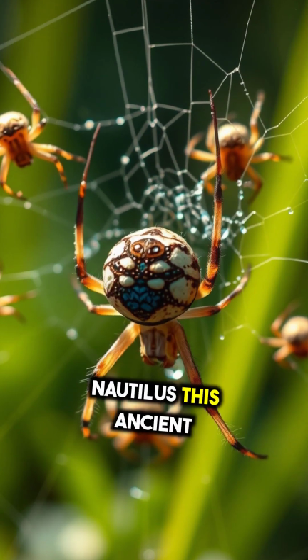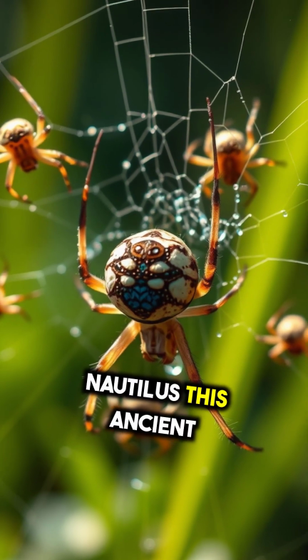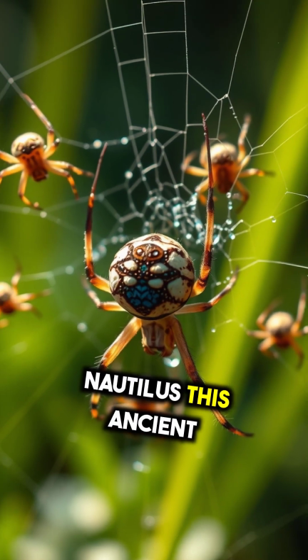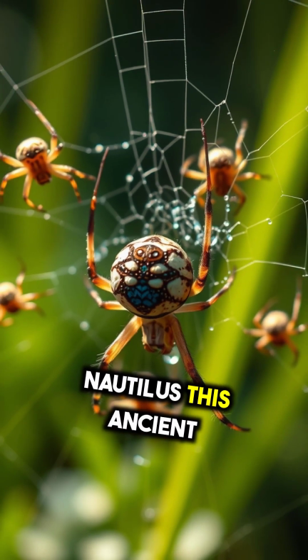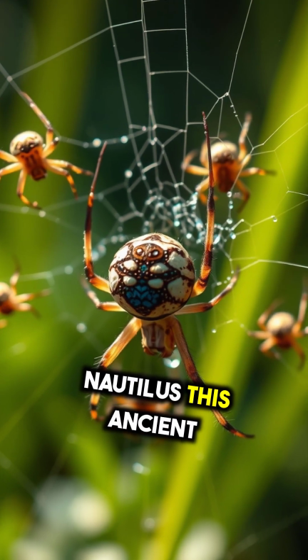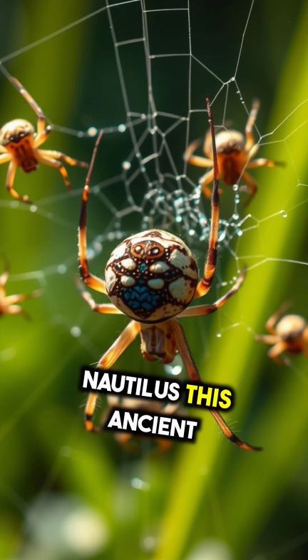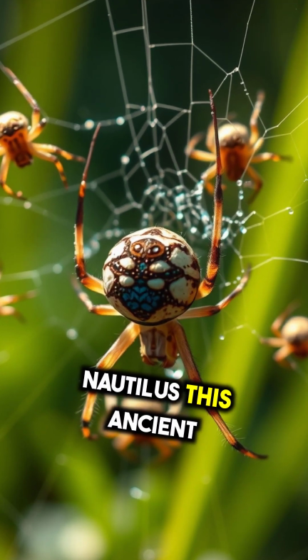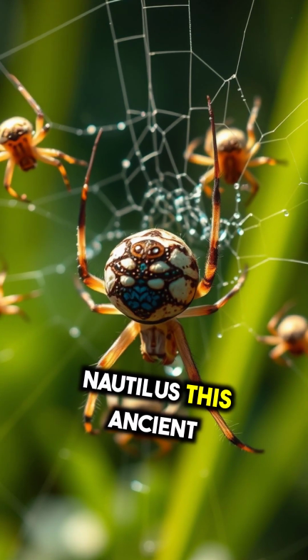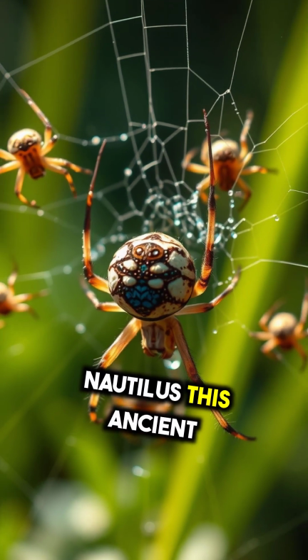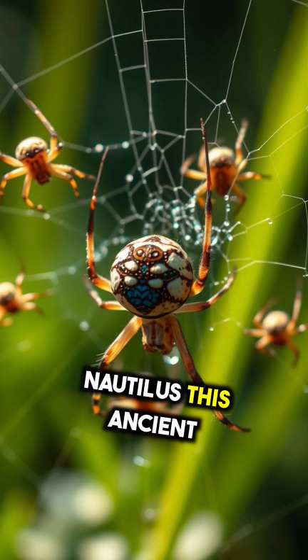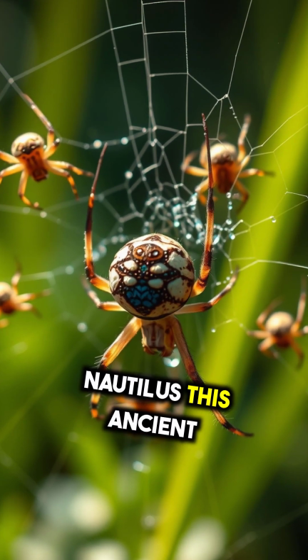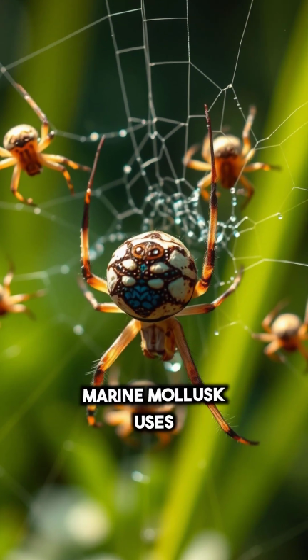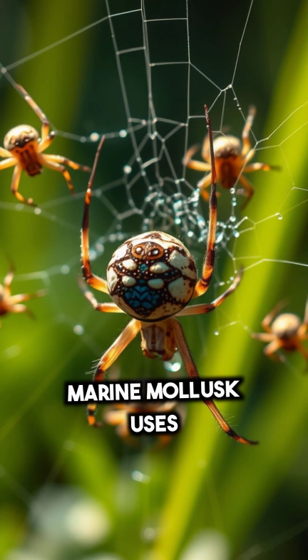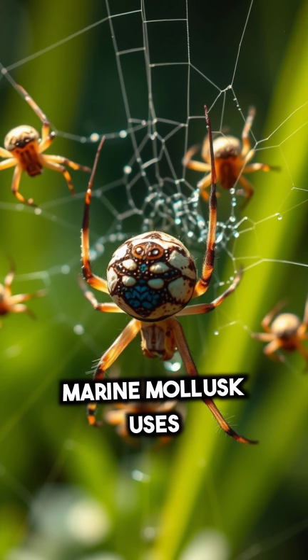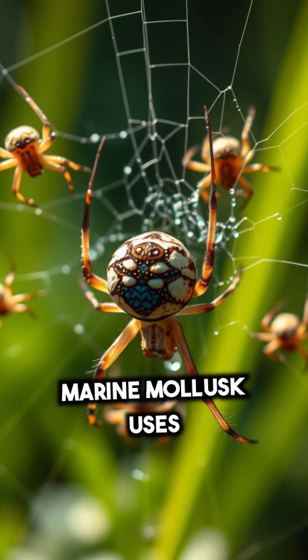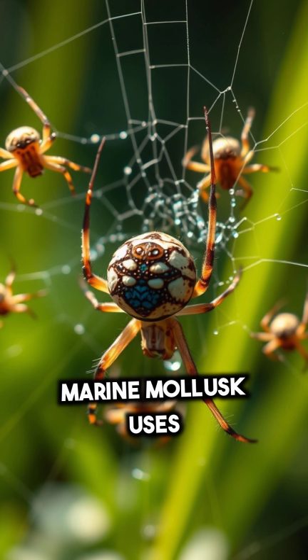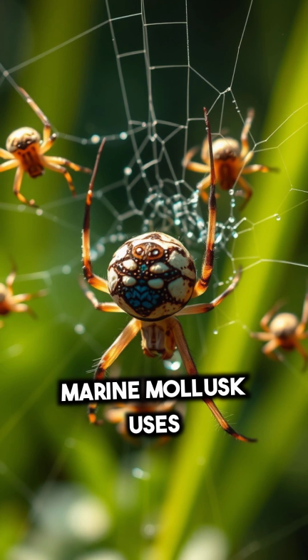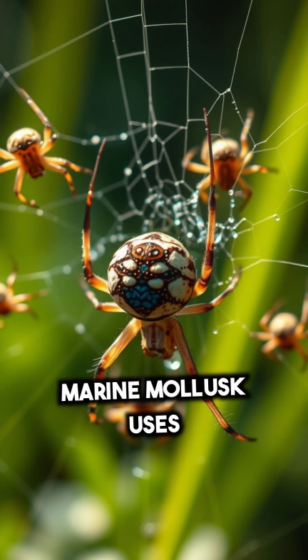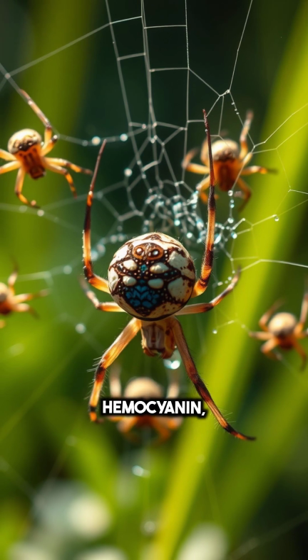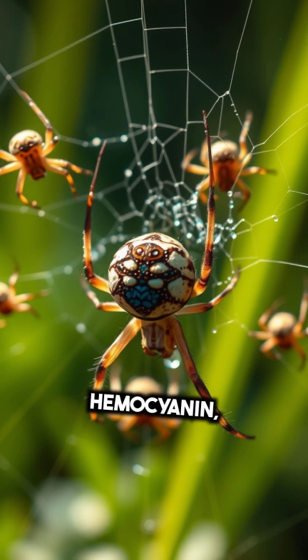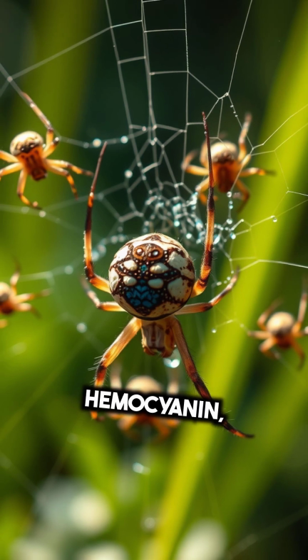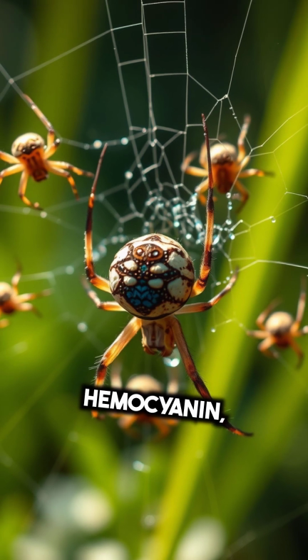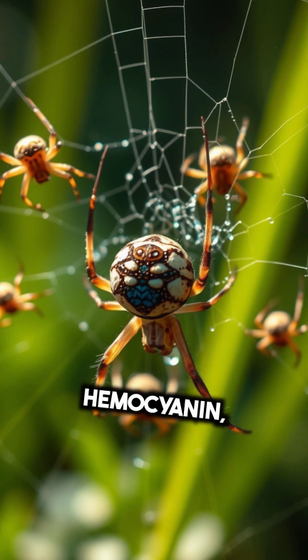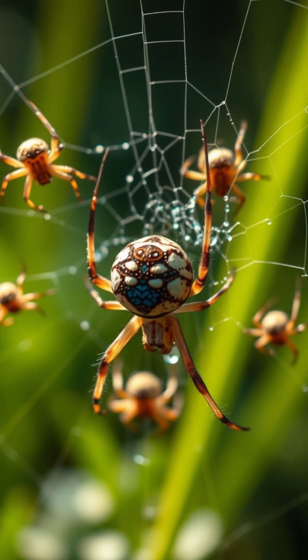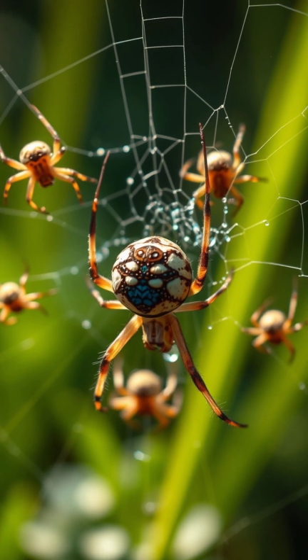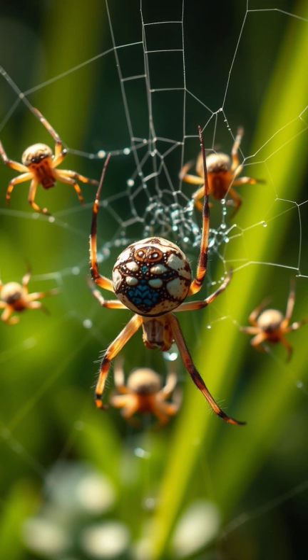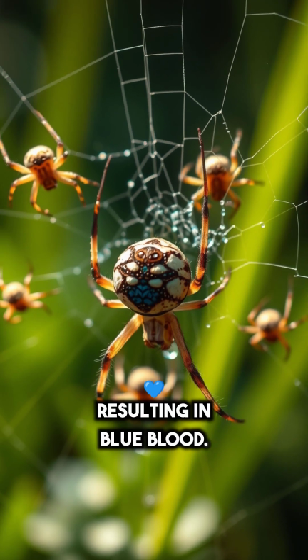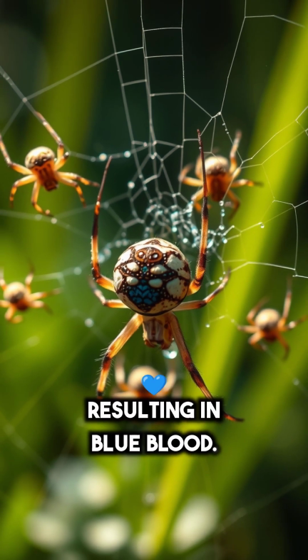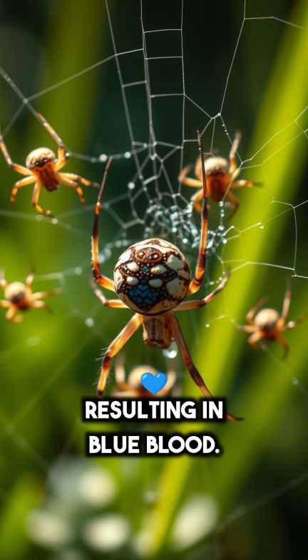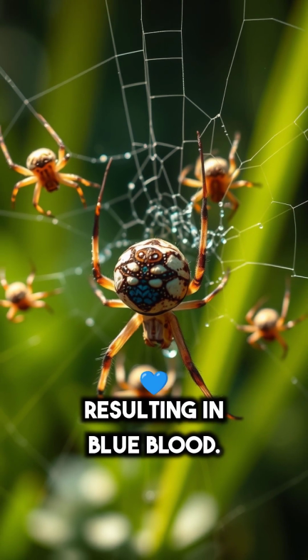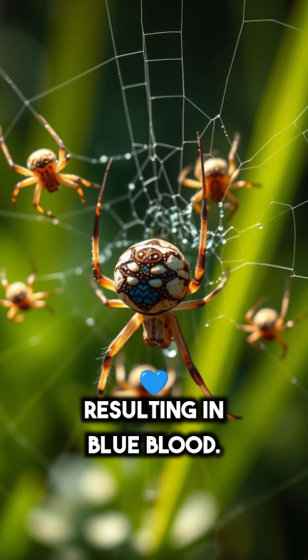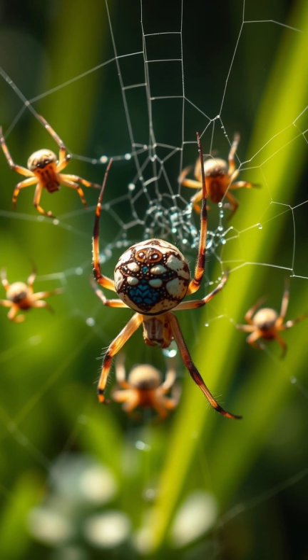Nautilus. This ancient marine mollusk uses haemocyanin, resulting in blue blood.